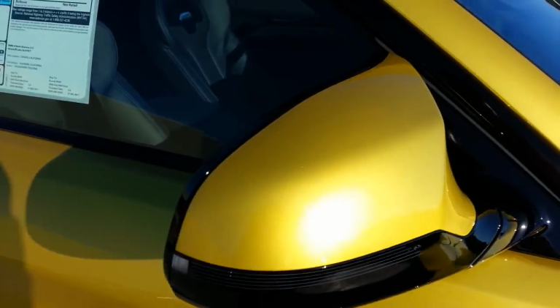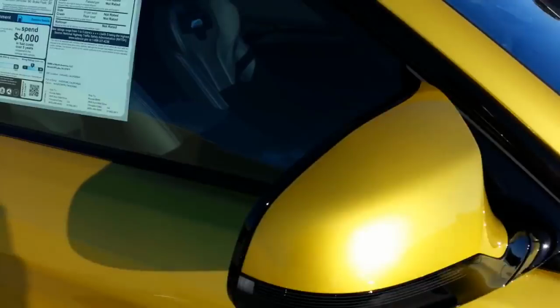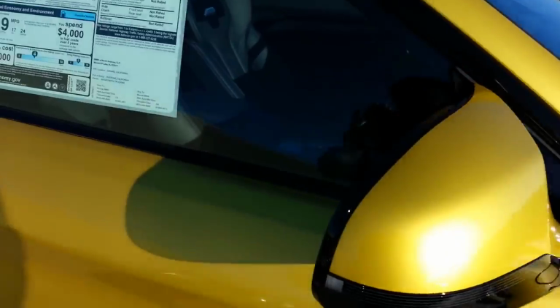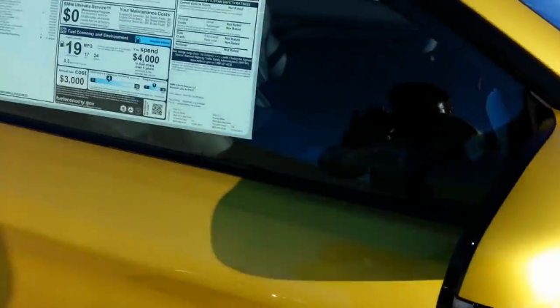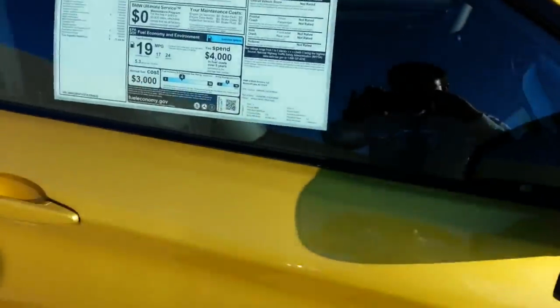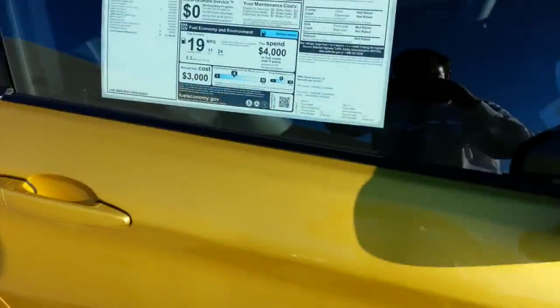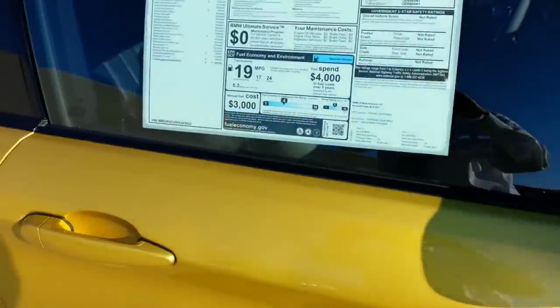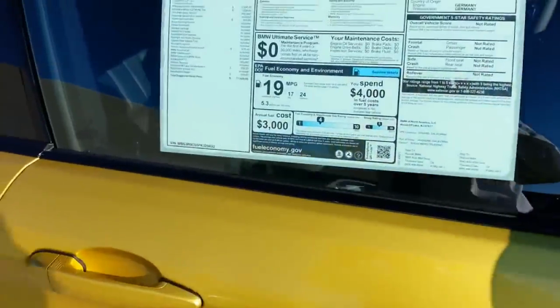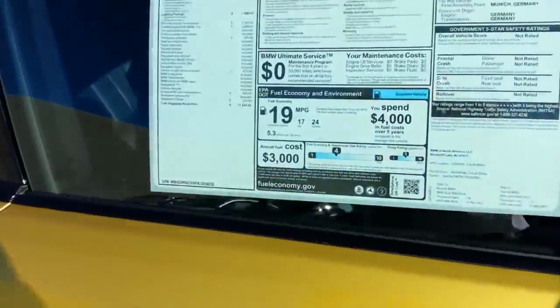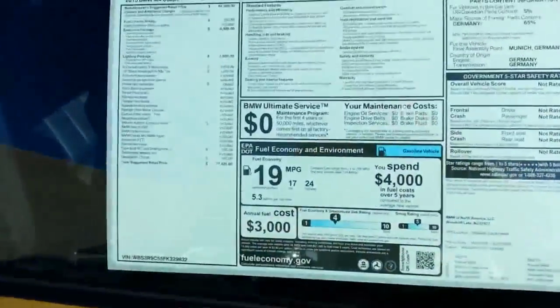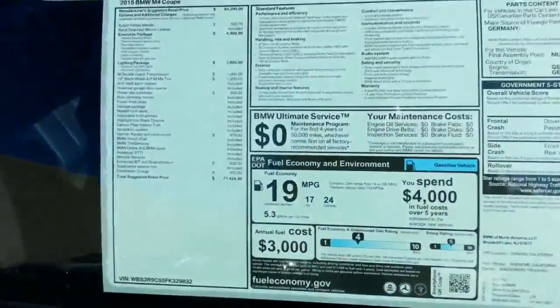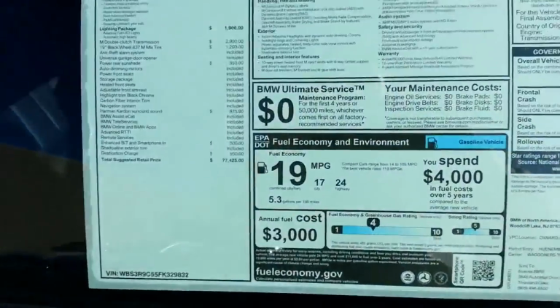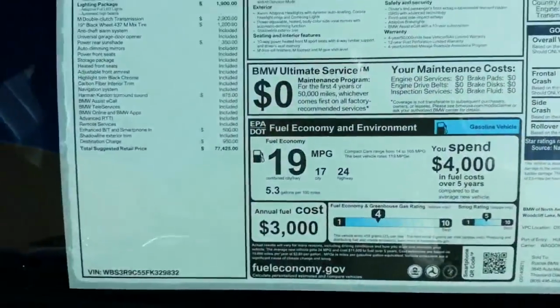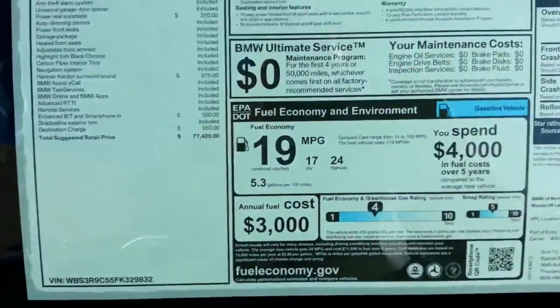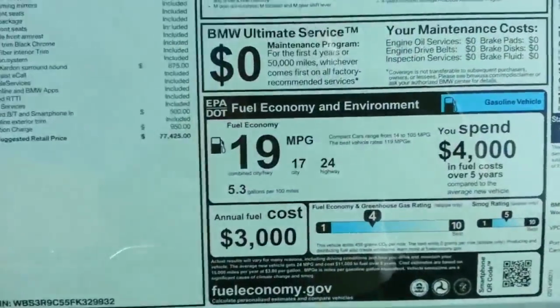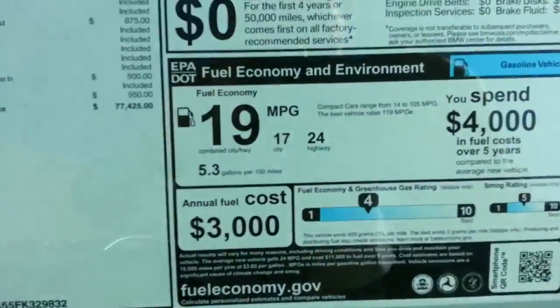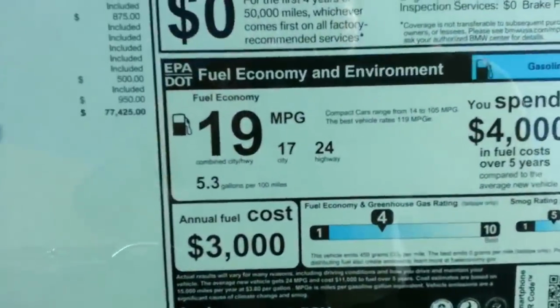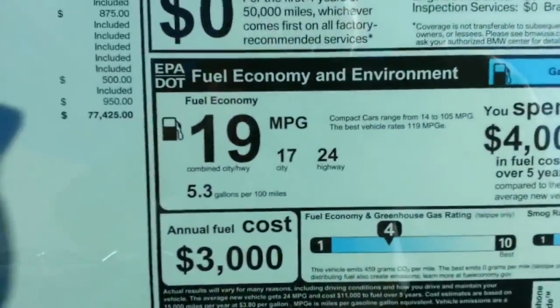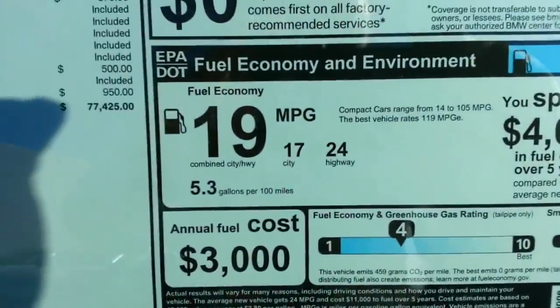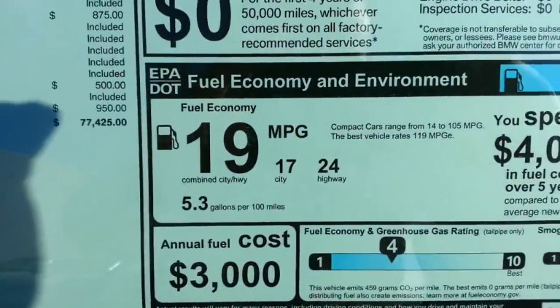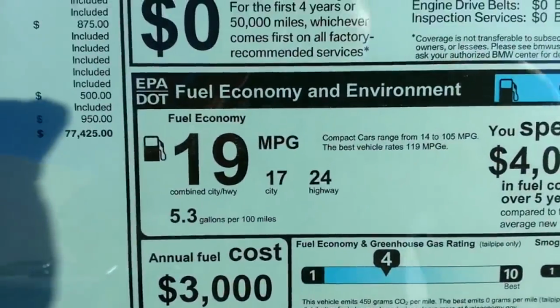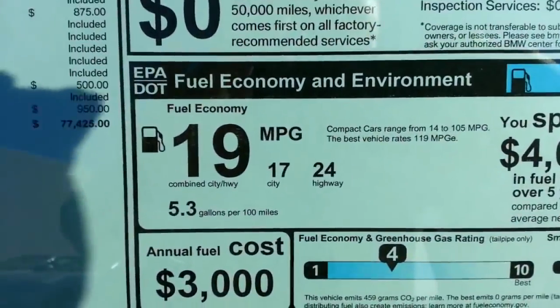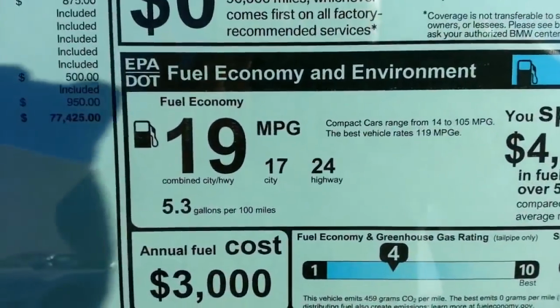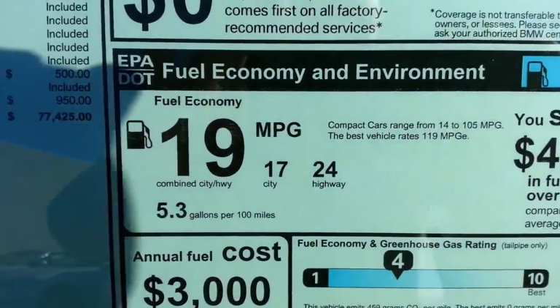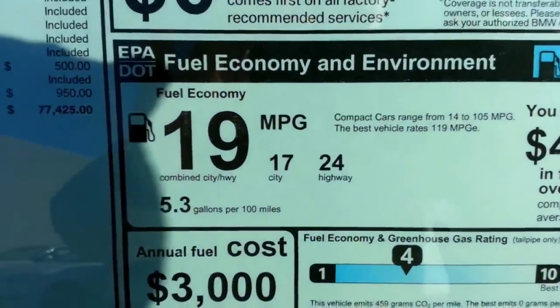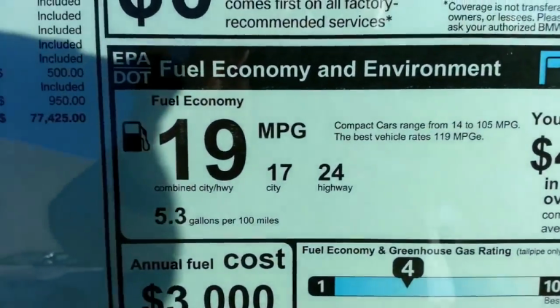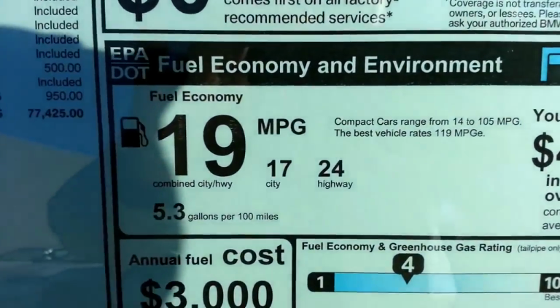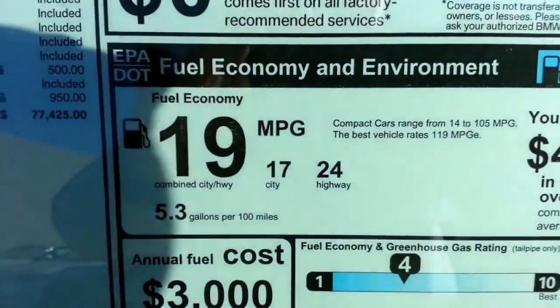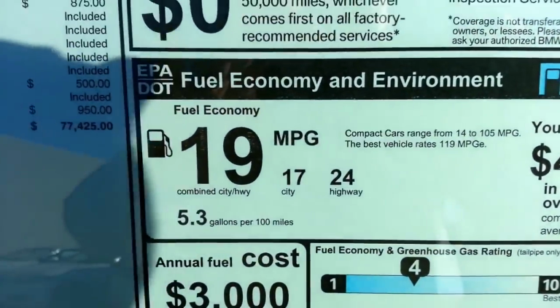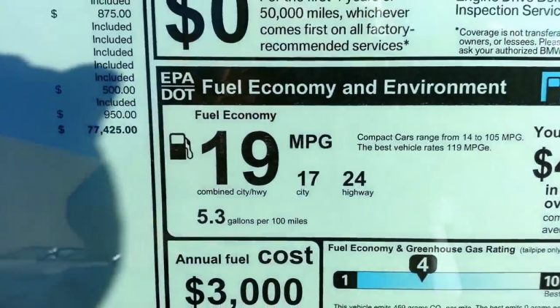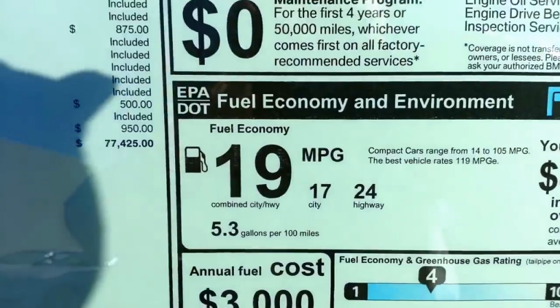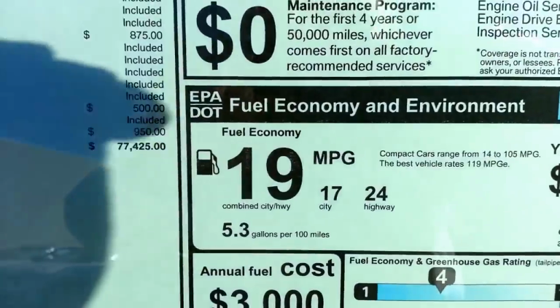Let's go to the sticker here. There's your mileage: 17 to 24, average of 19.